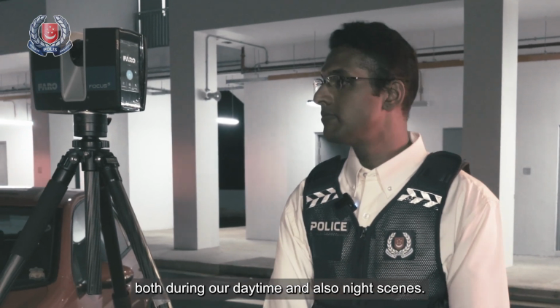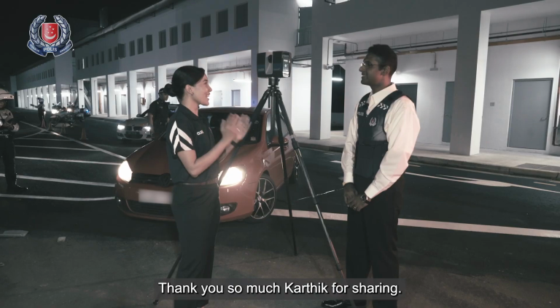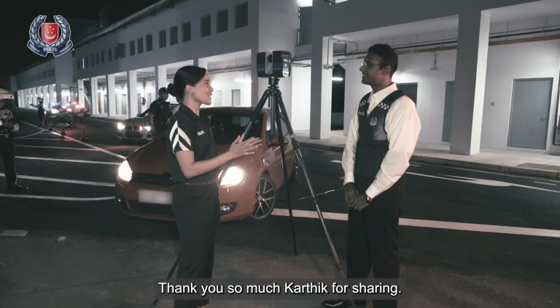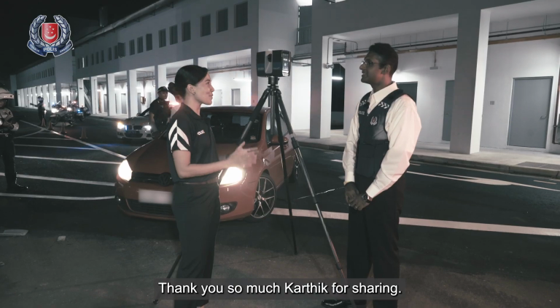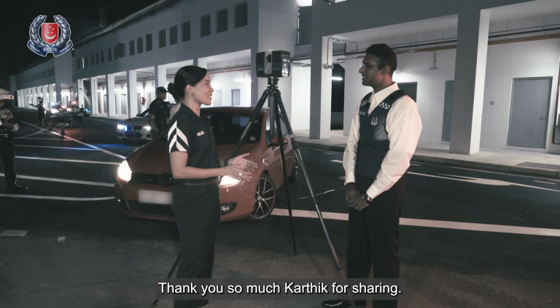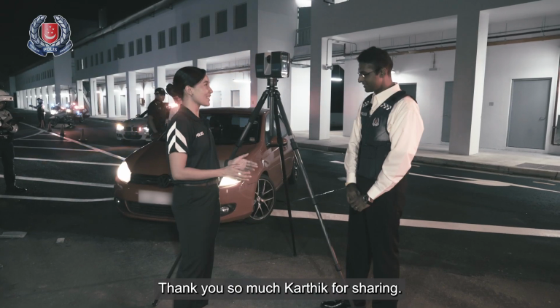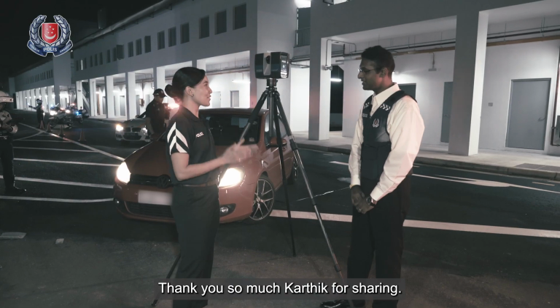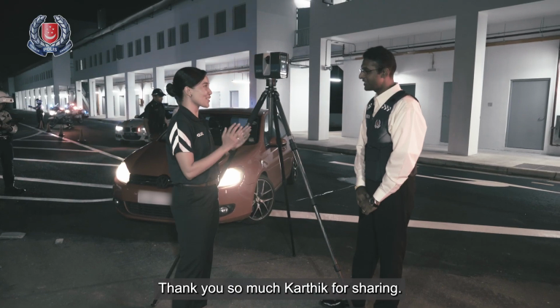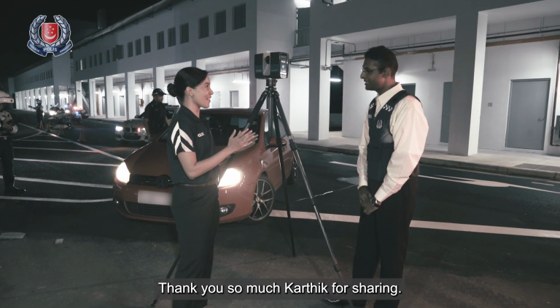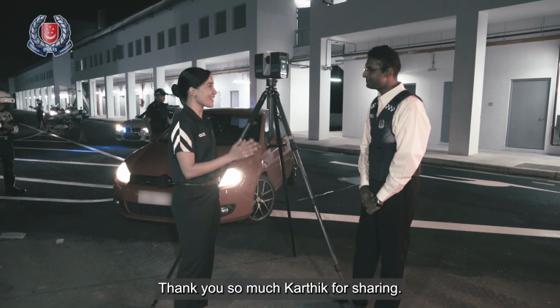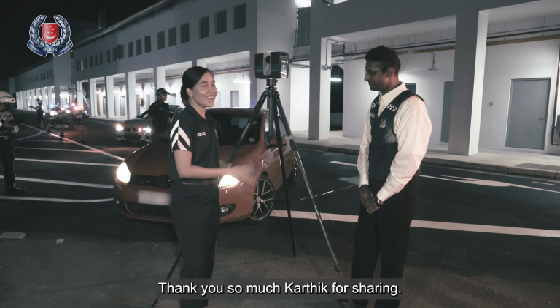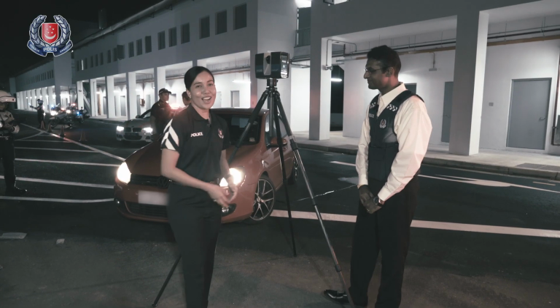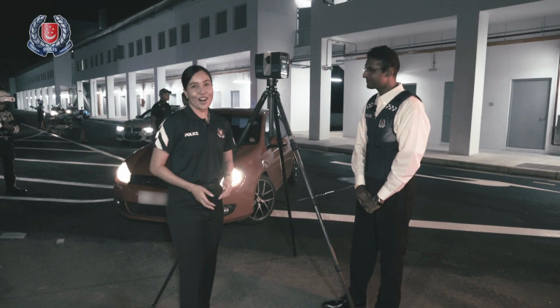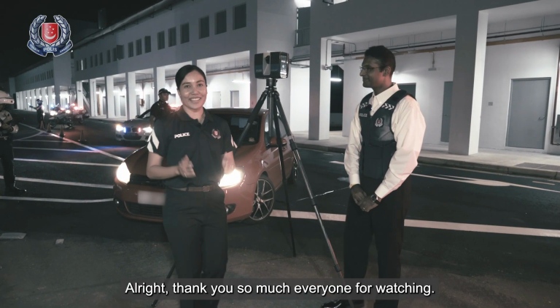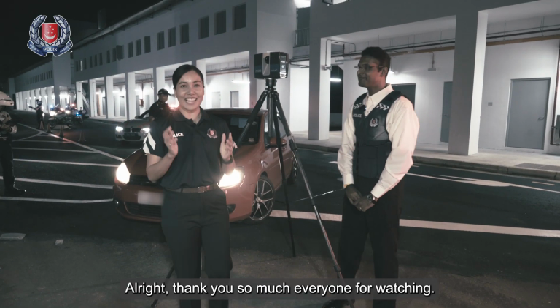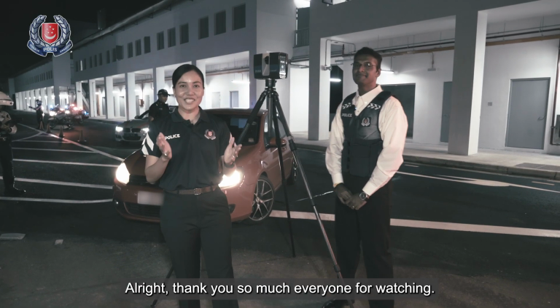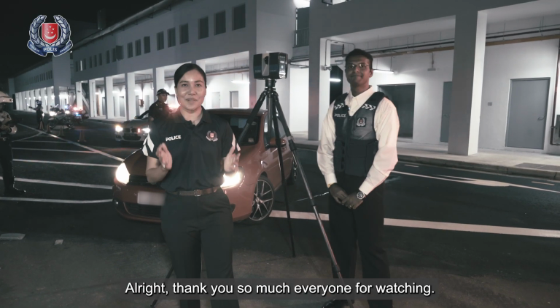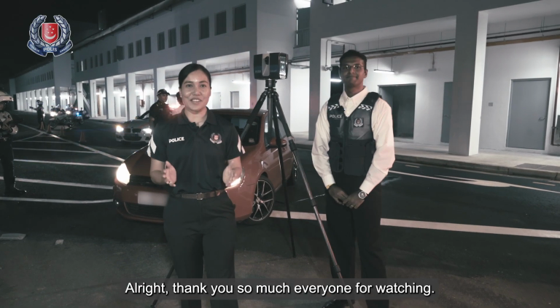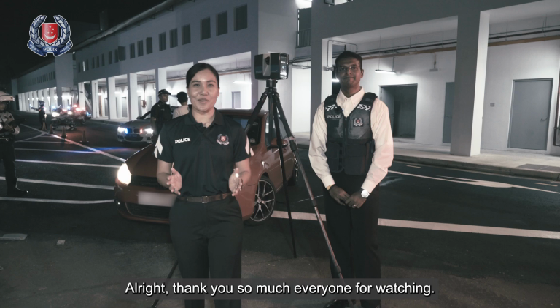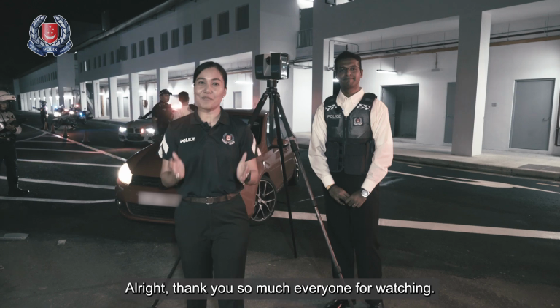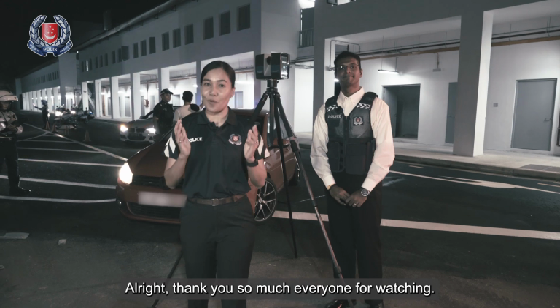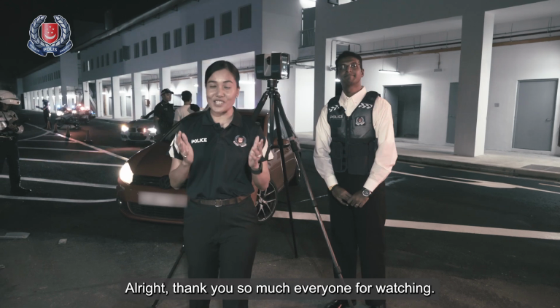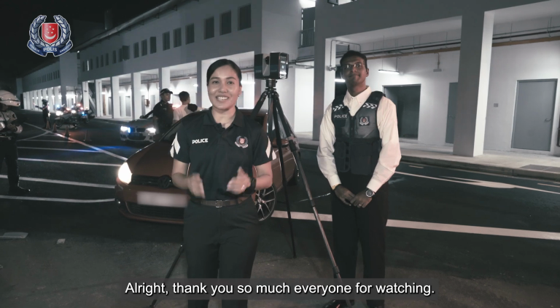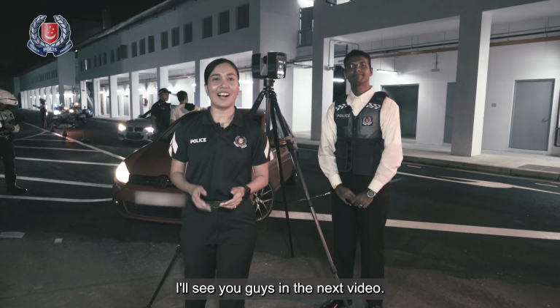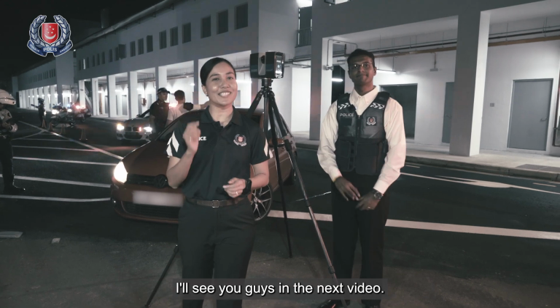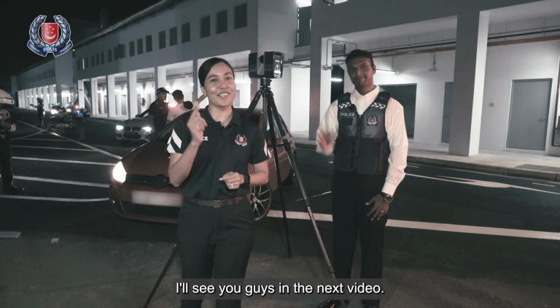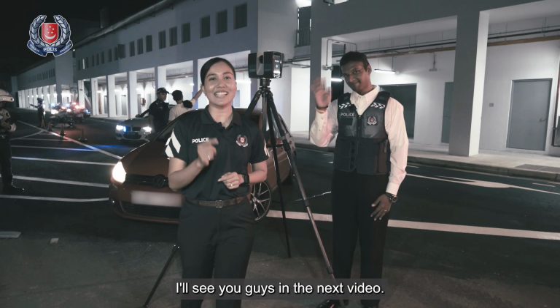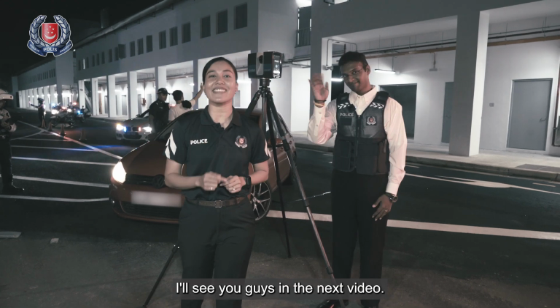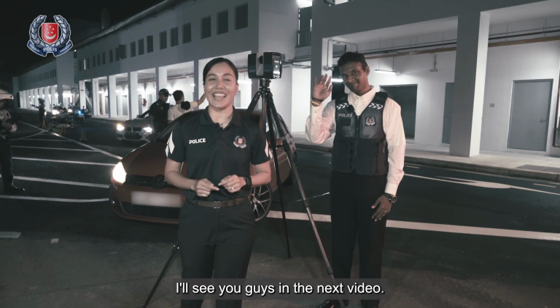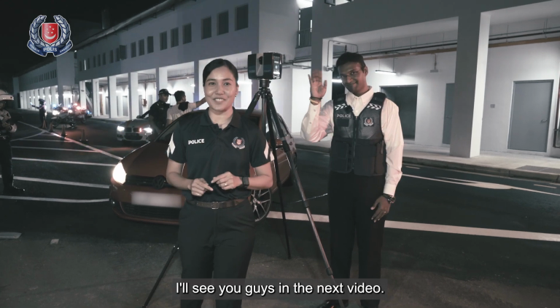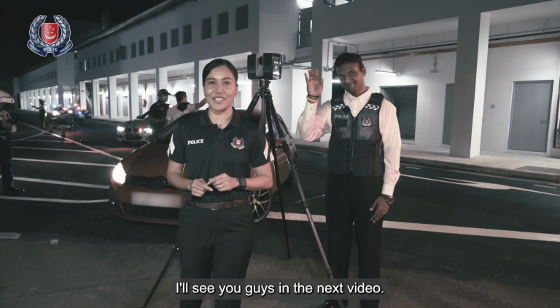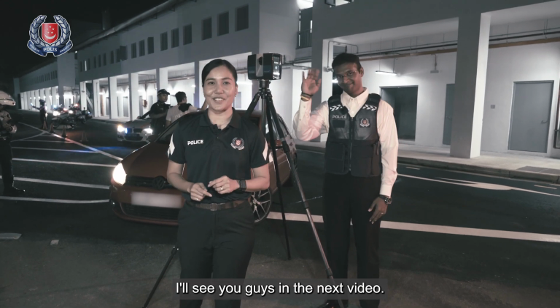Thank you so much Karatek for sharing. Alright, thank you so much everyone for watching. I'll see you guys in the next video.